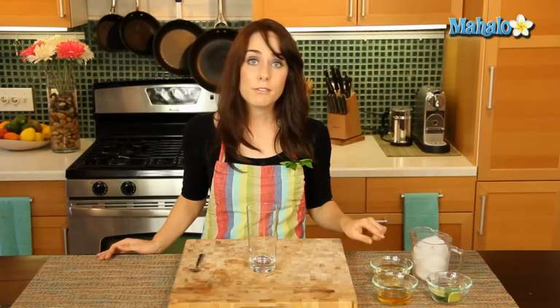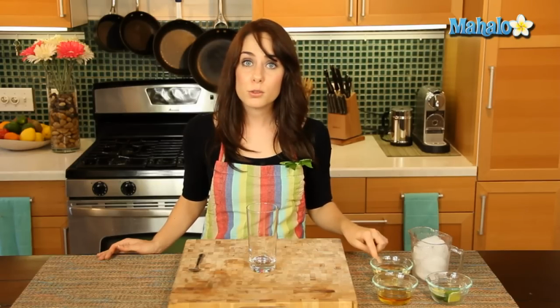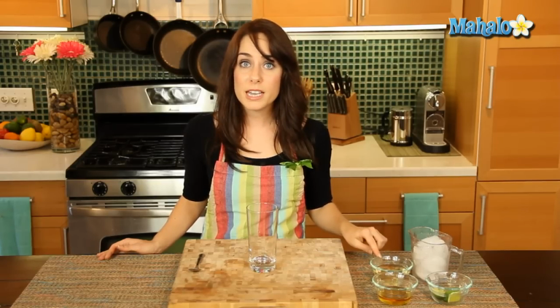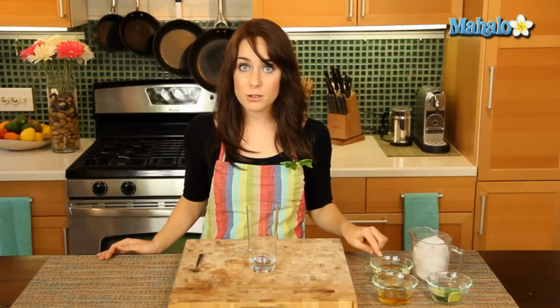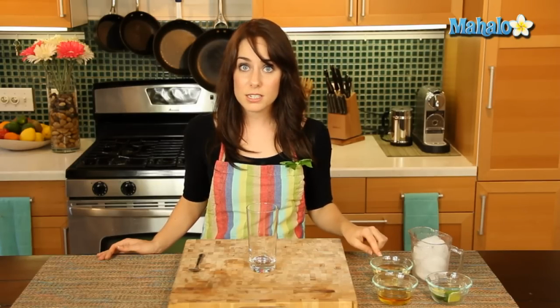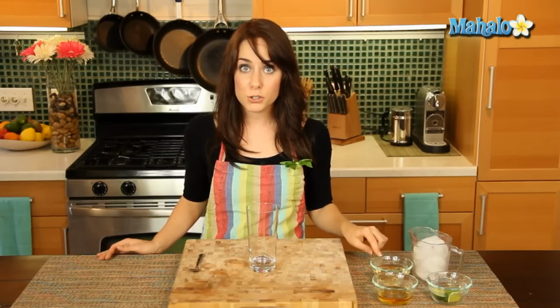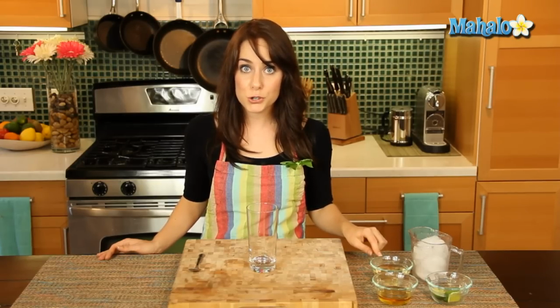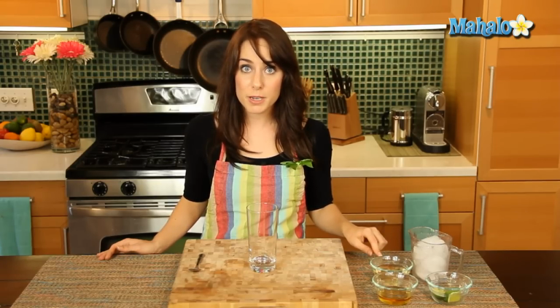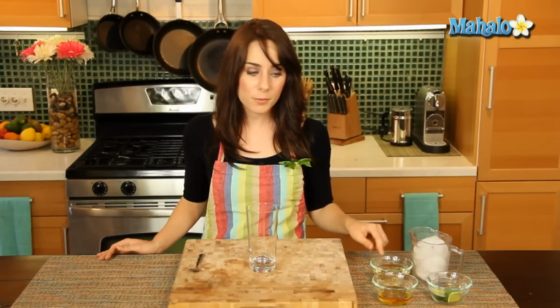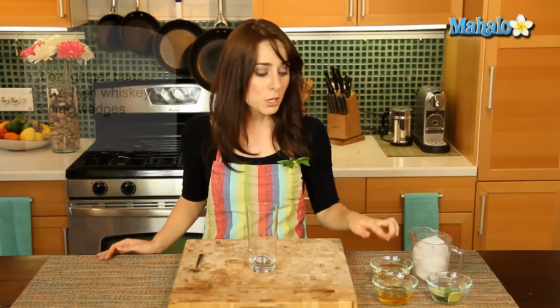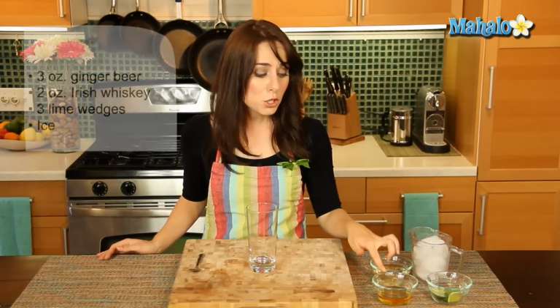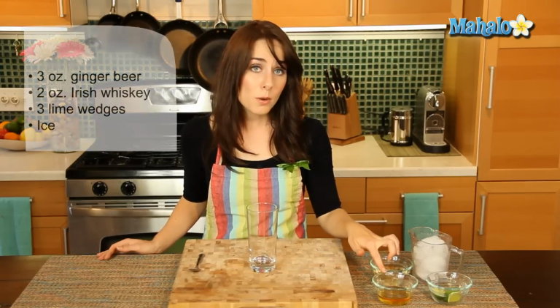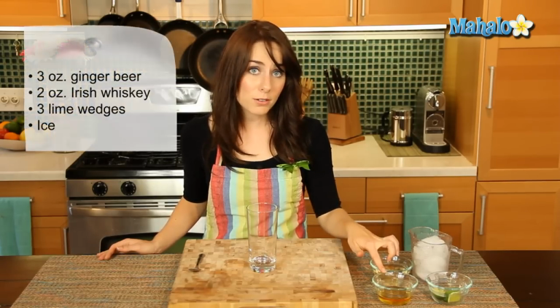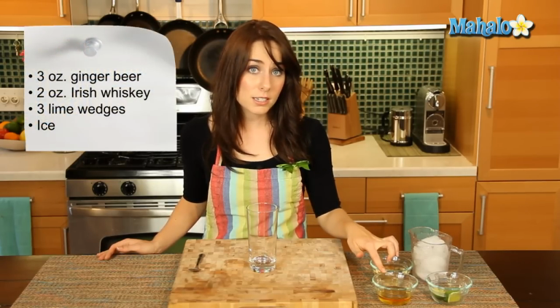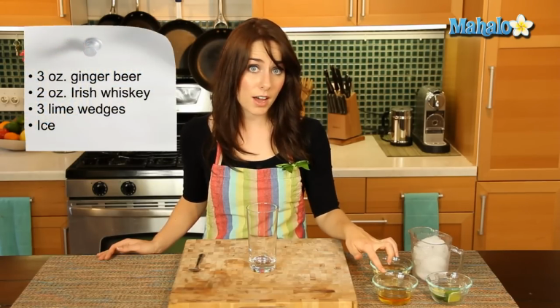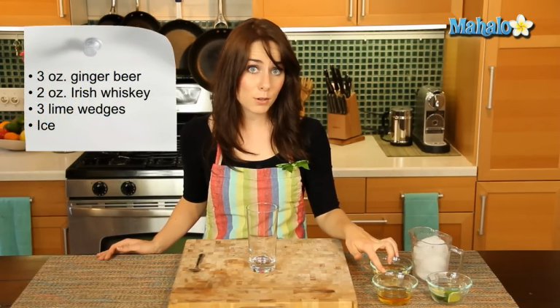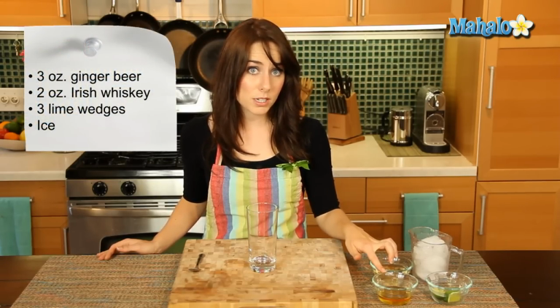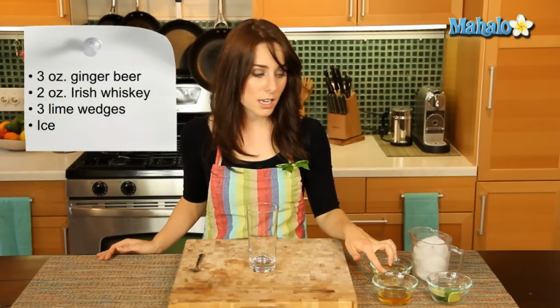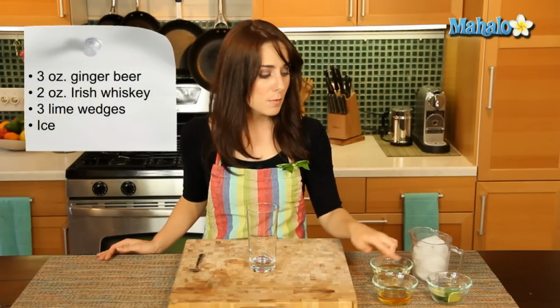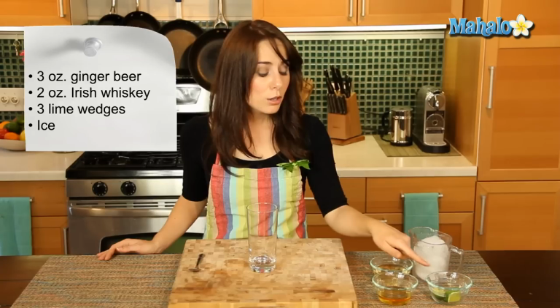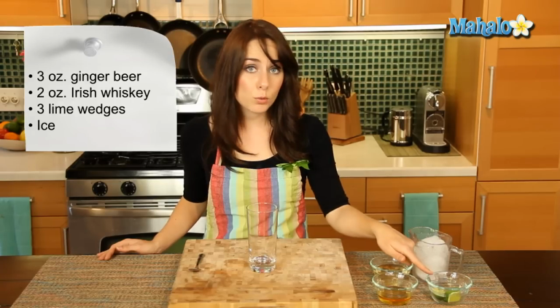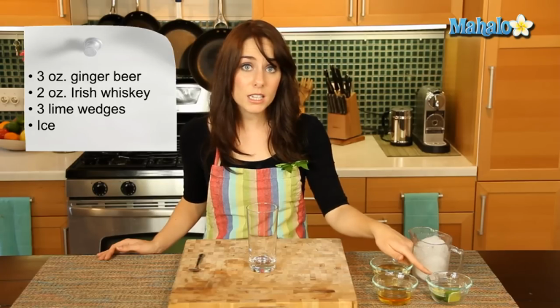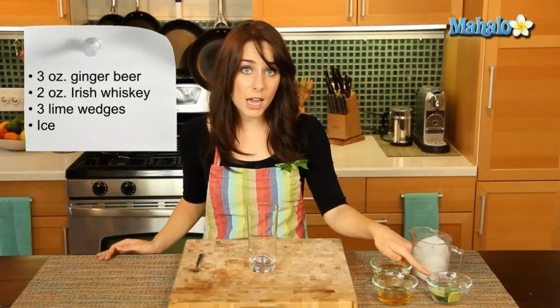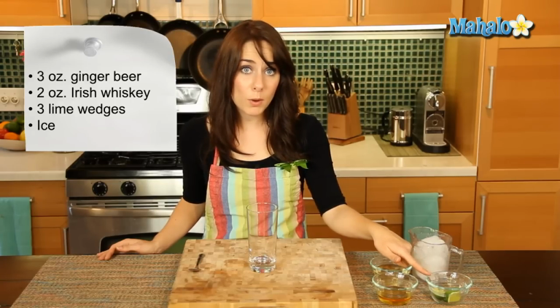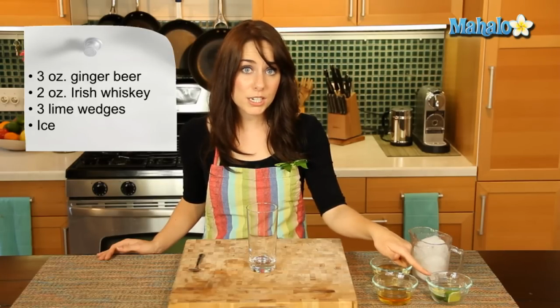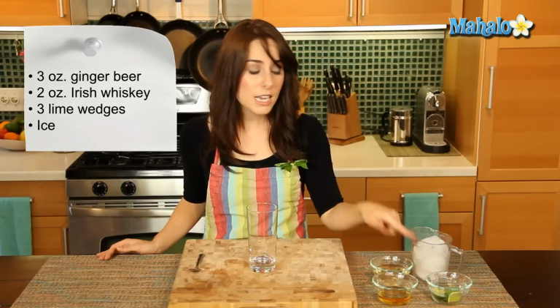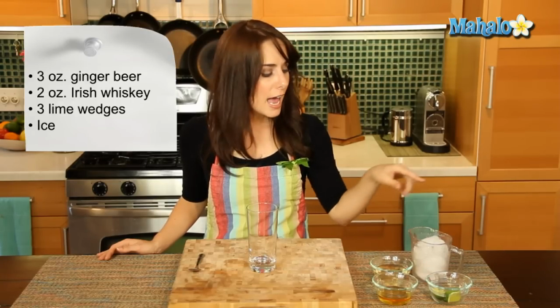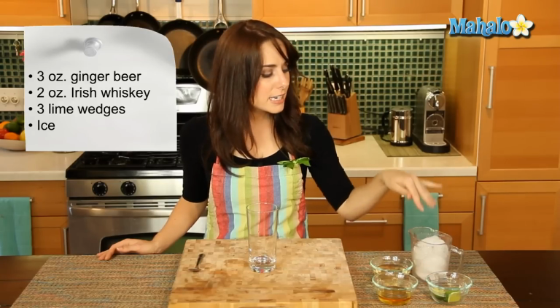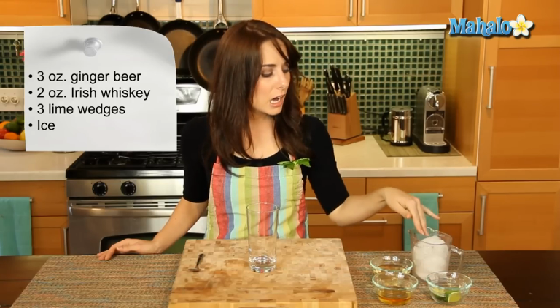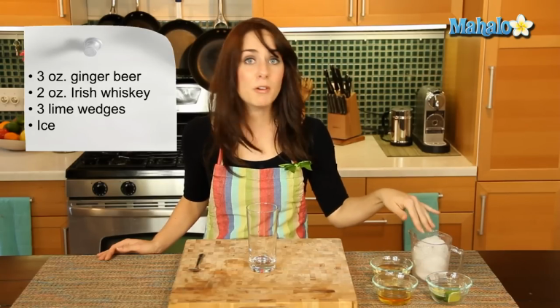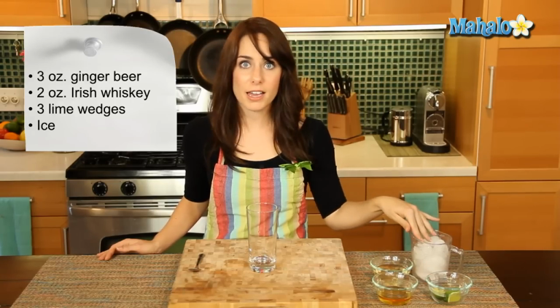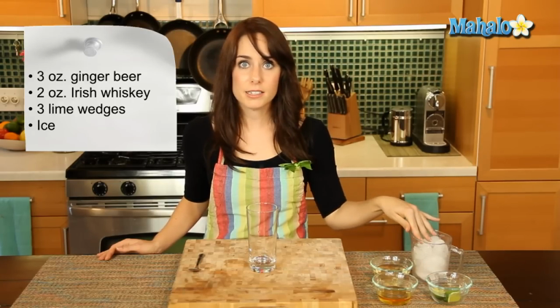We have three ounces of ginger beer, two ounces of Irish whiskey, three lime wedges, and a cup of ice.